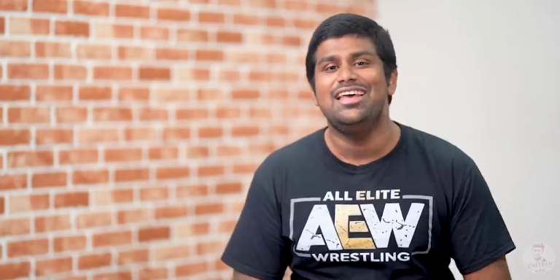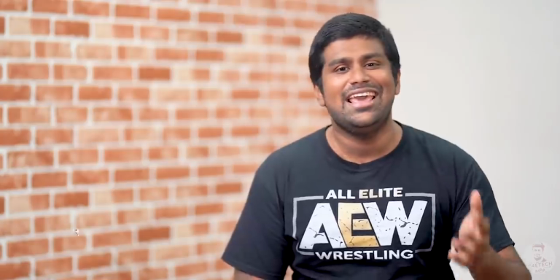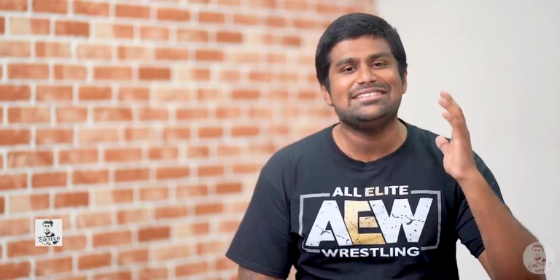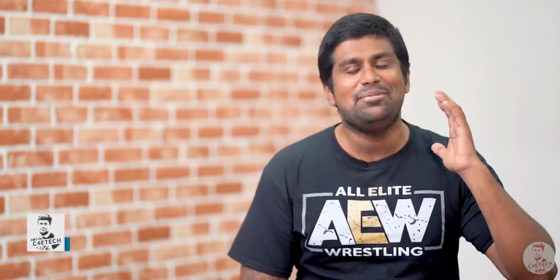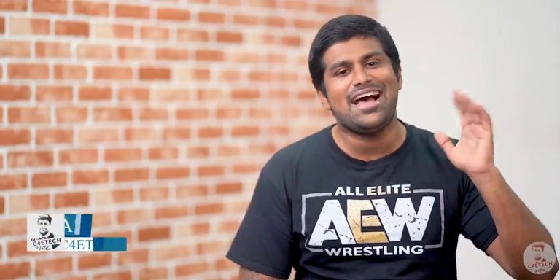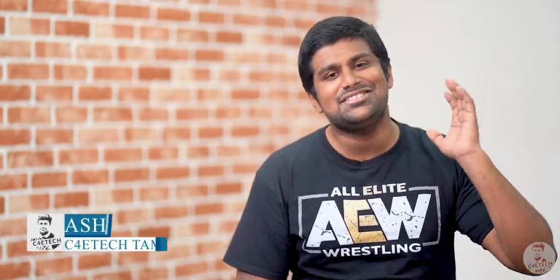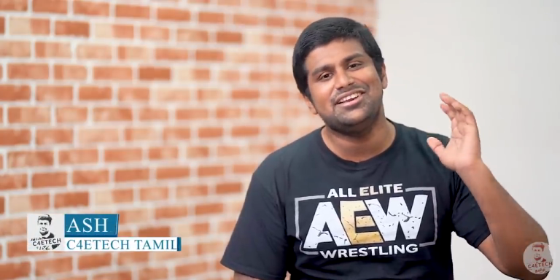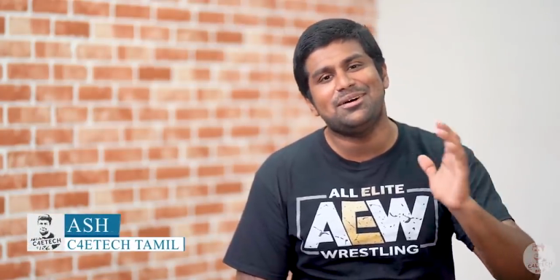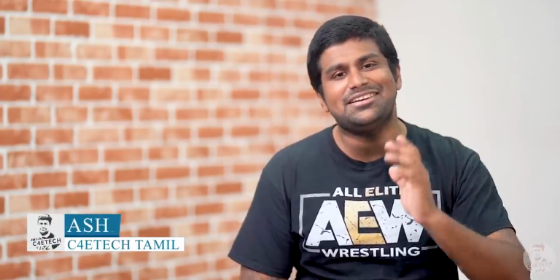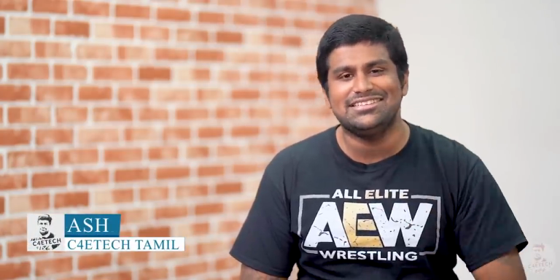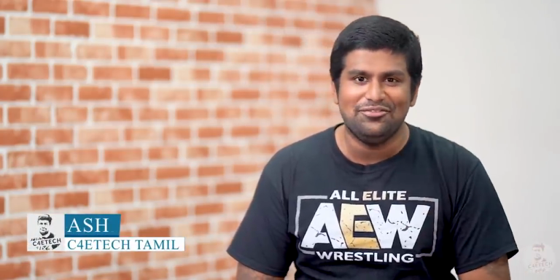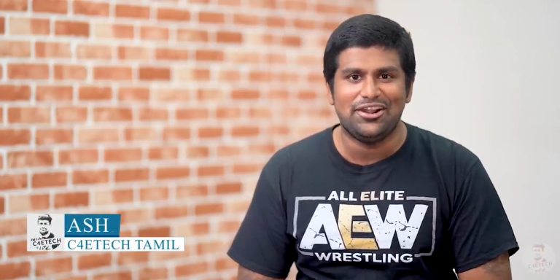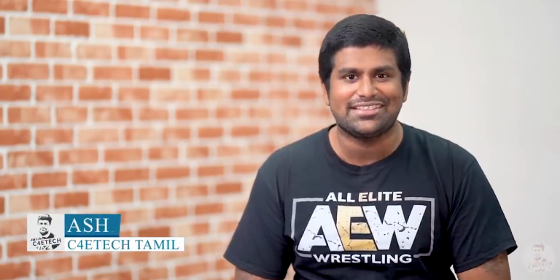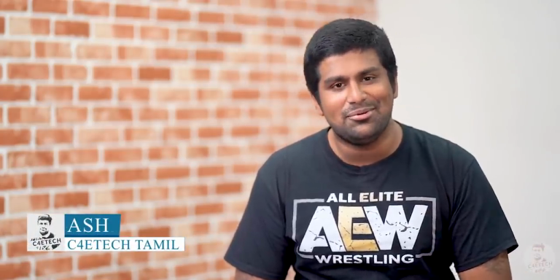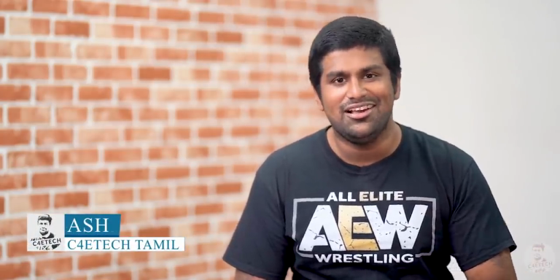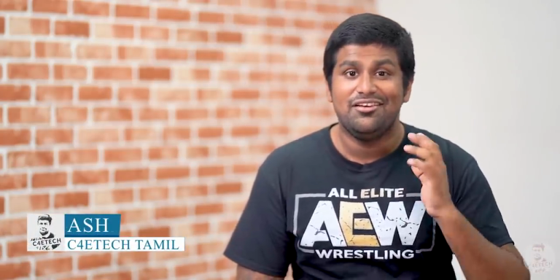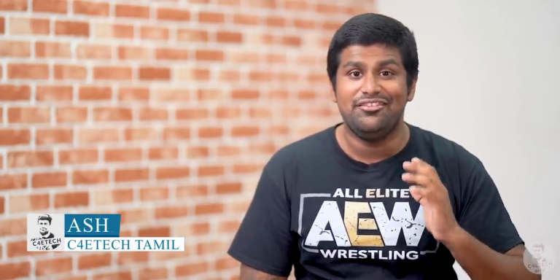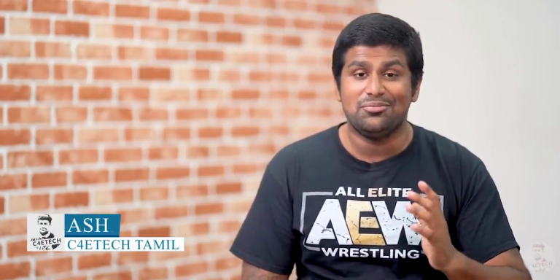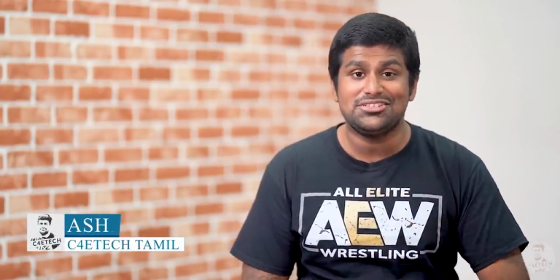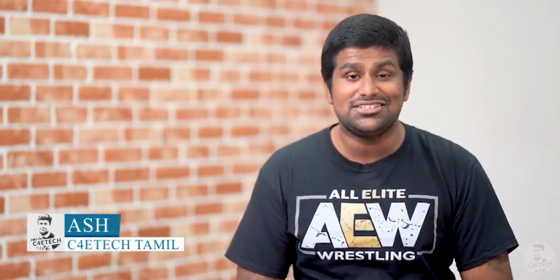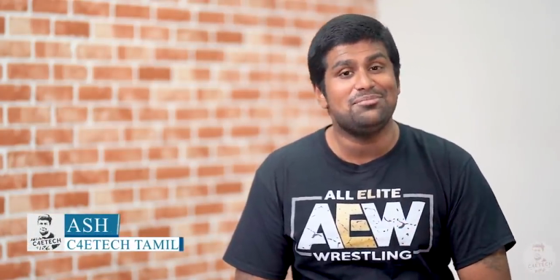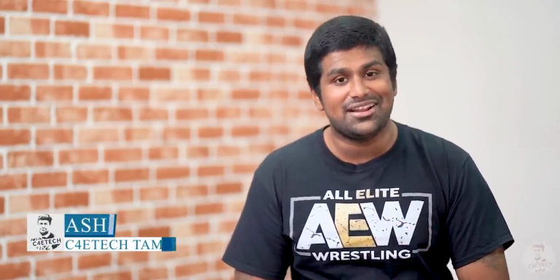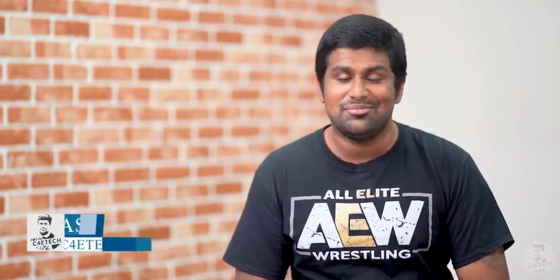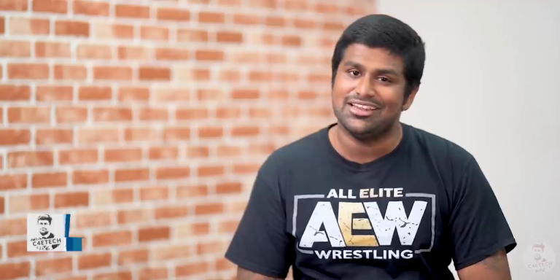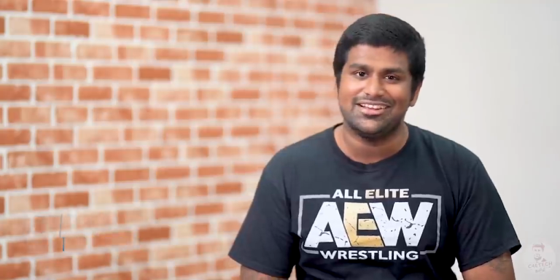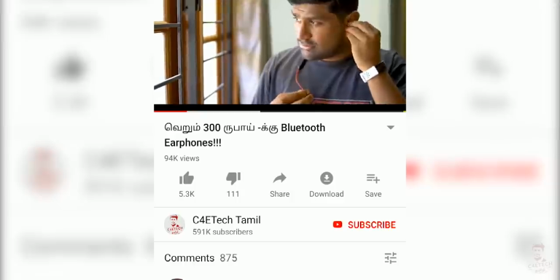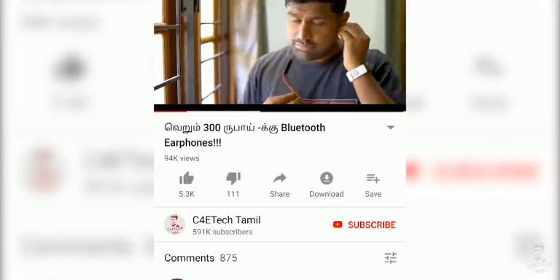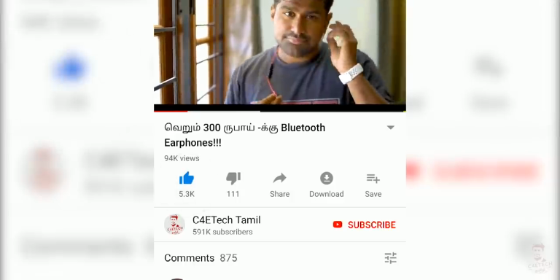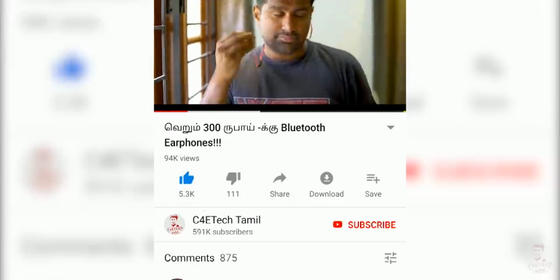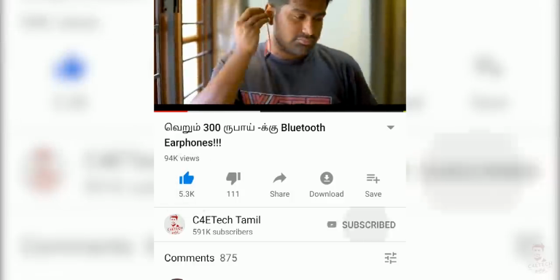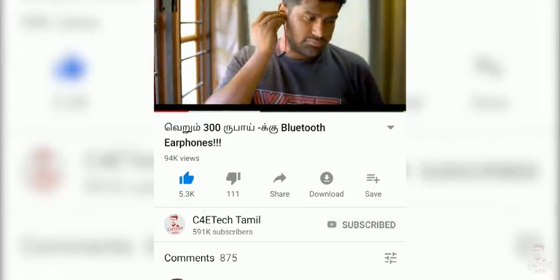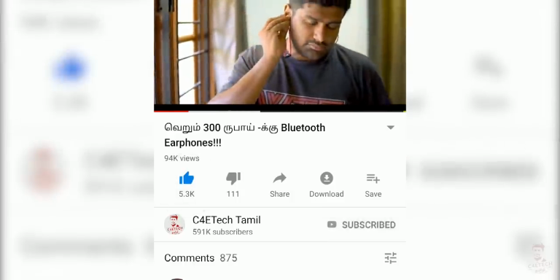Hey guys, my name is Ash. You are watching C4E Tech Tamil. If you enjoyed this video, click the thumbs up button, subscribe, and hit the bell icon.